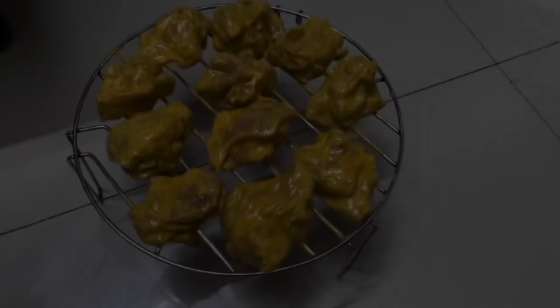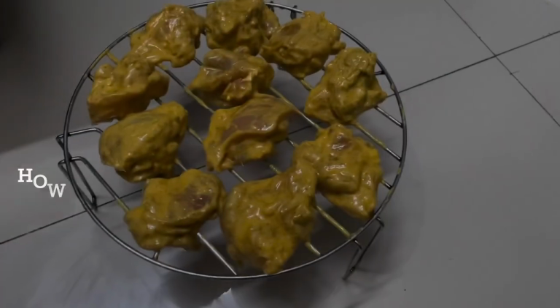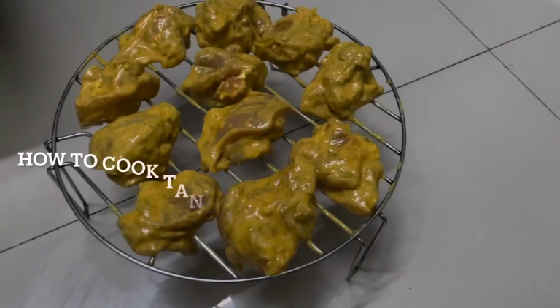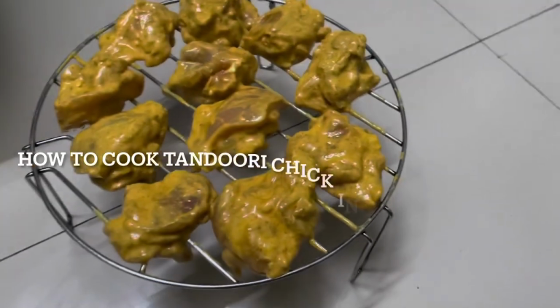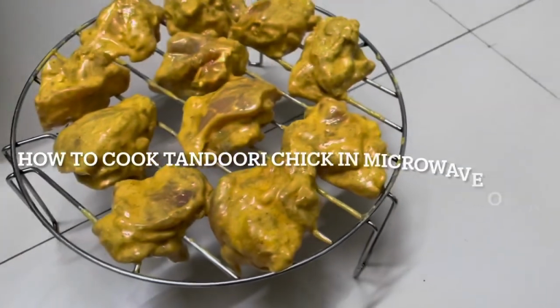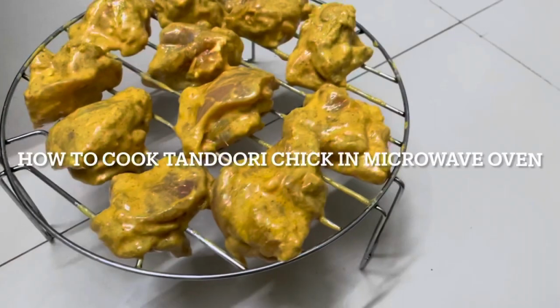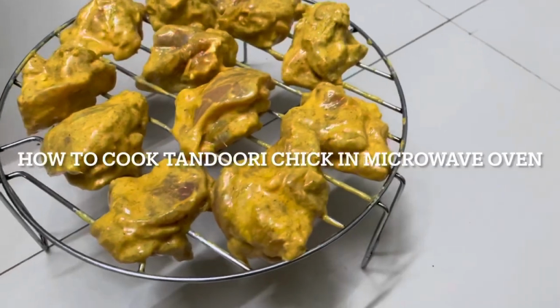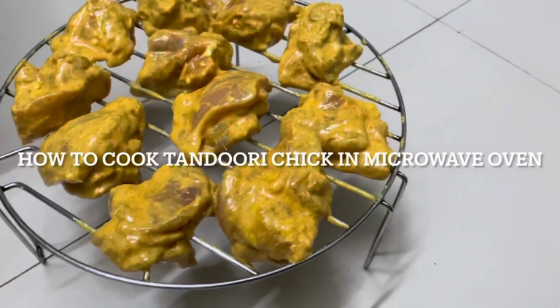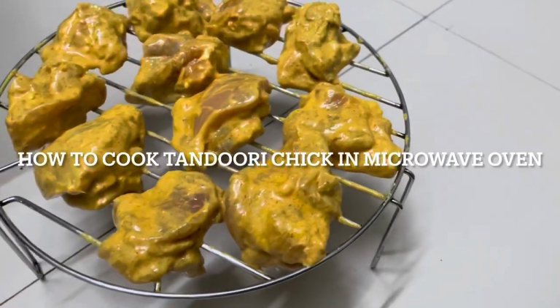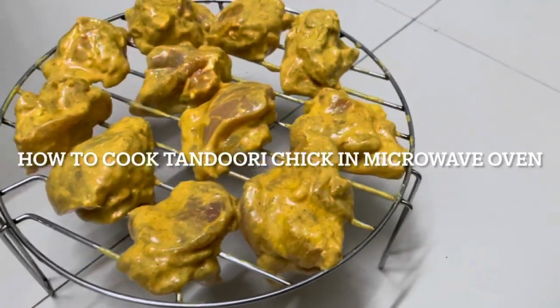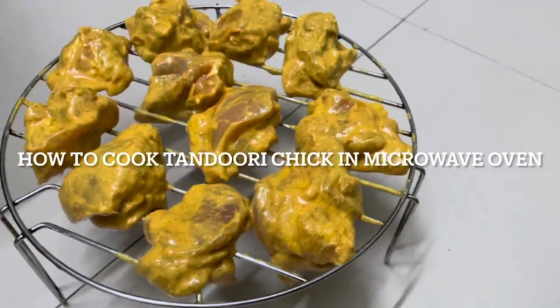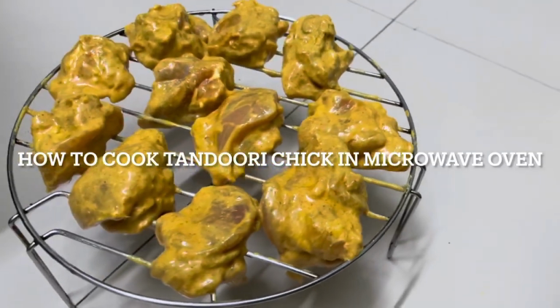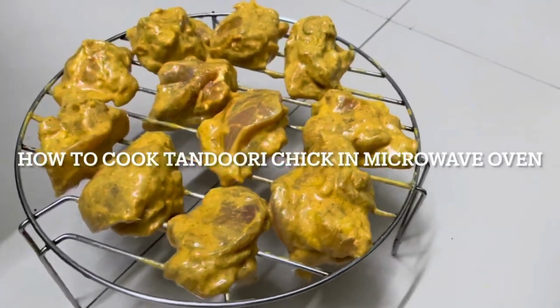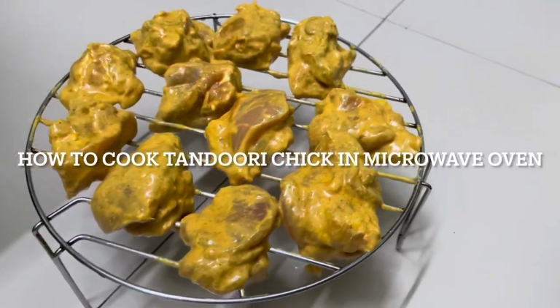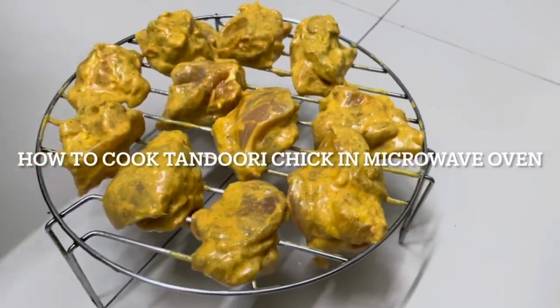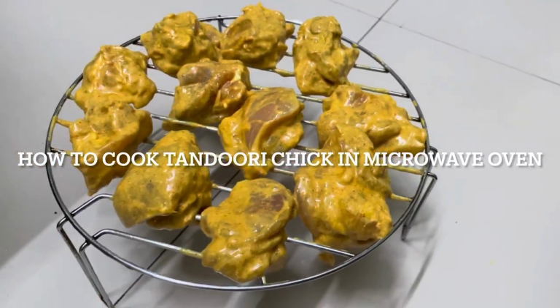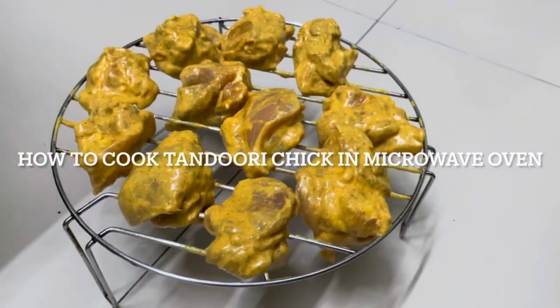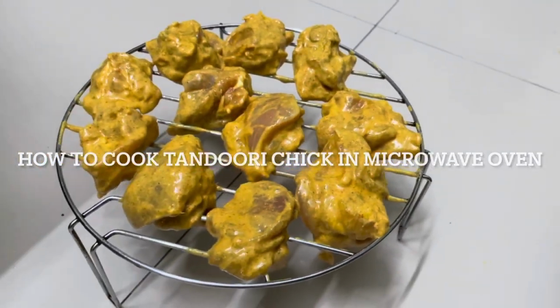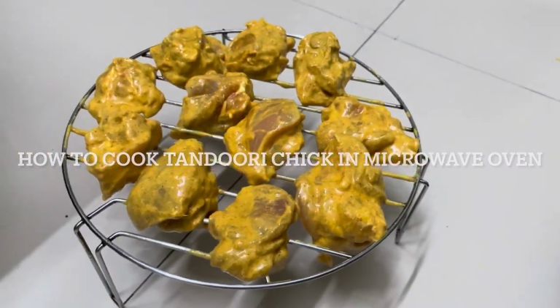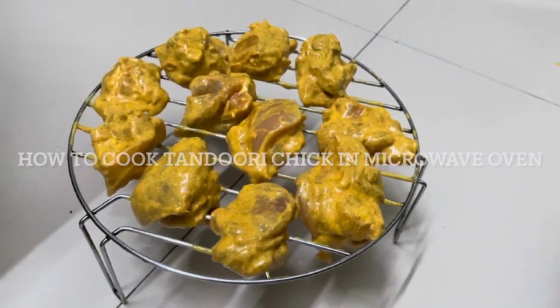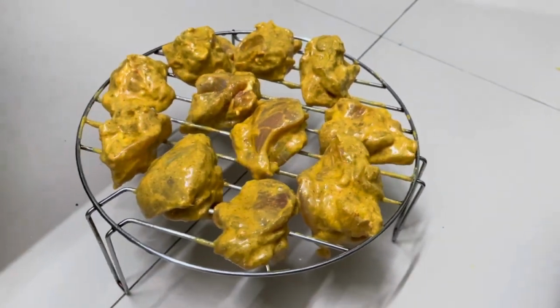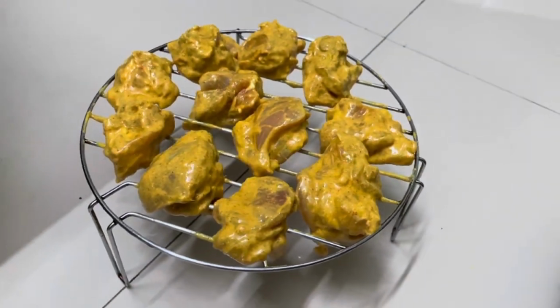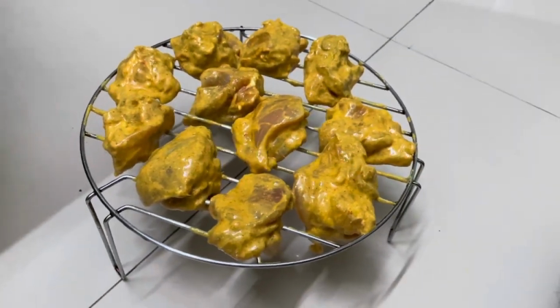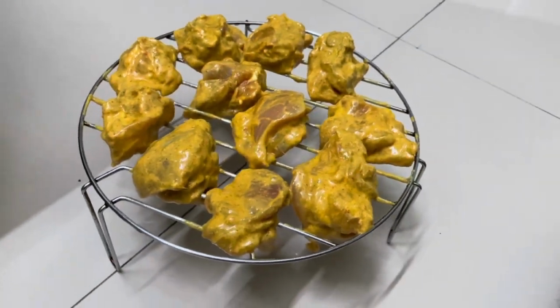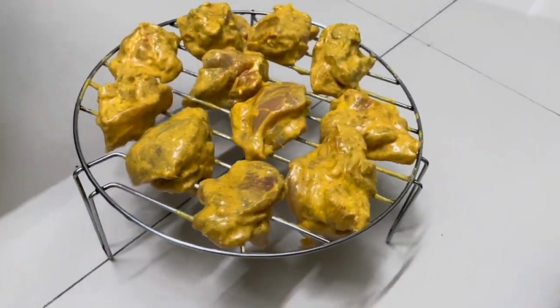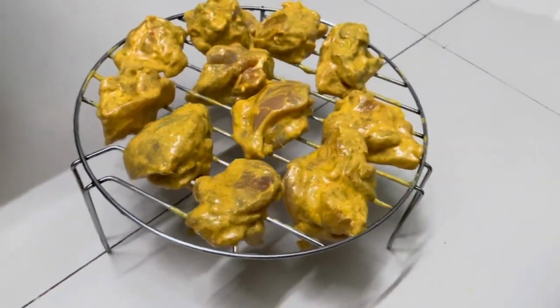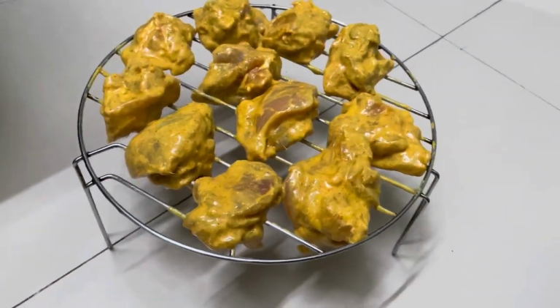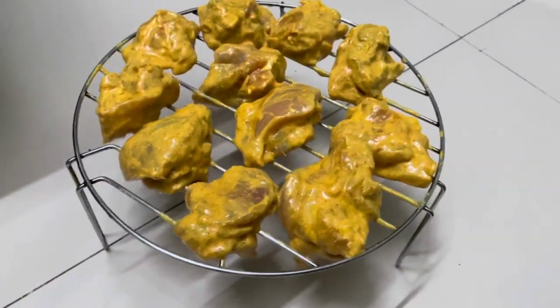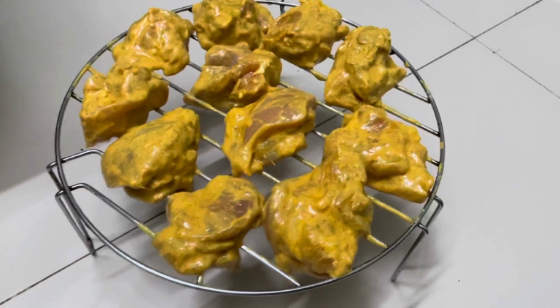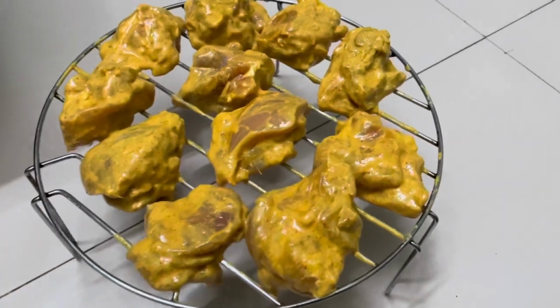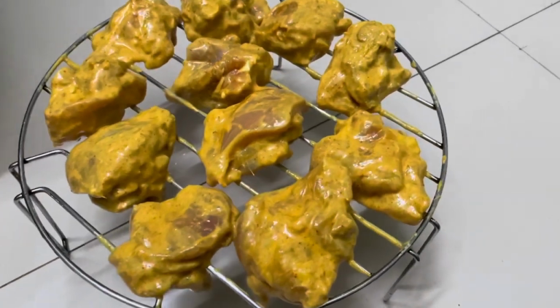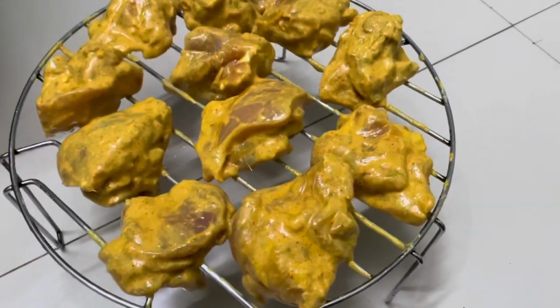How to cook Tandoori chicken in a microwave. For this you need a microwave with grill and convection mode option.